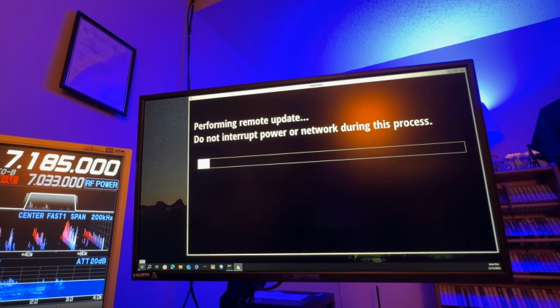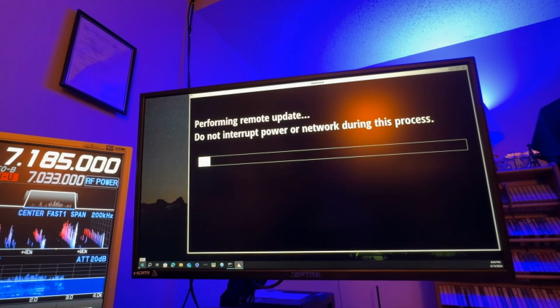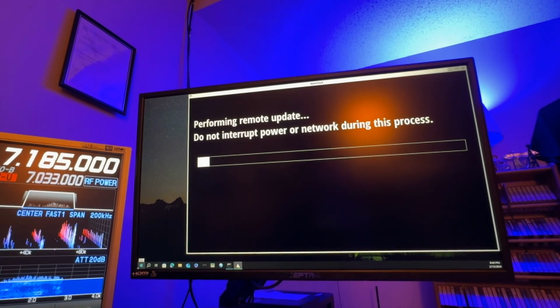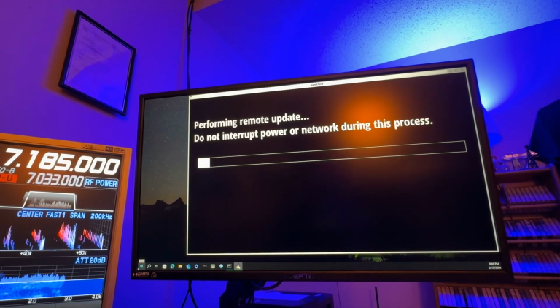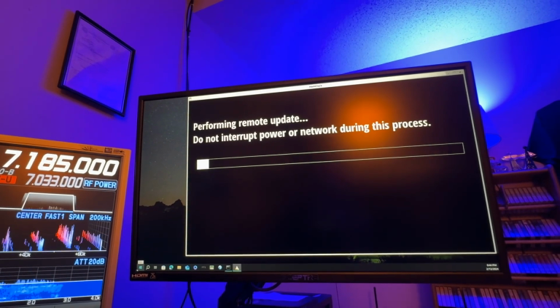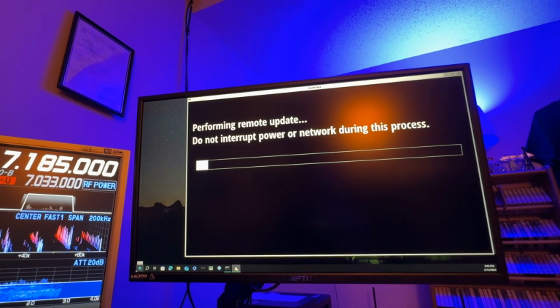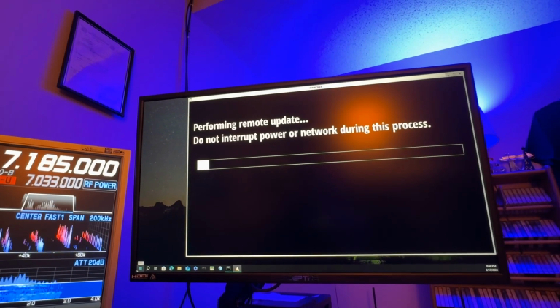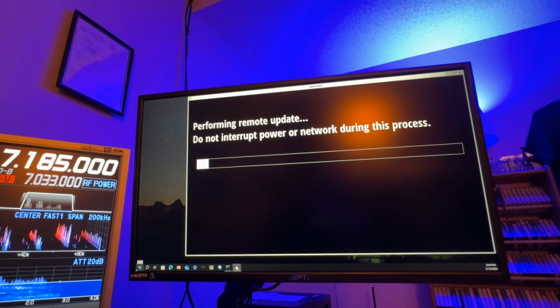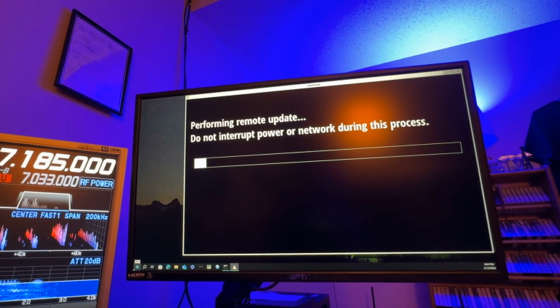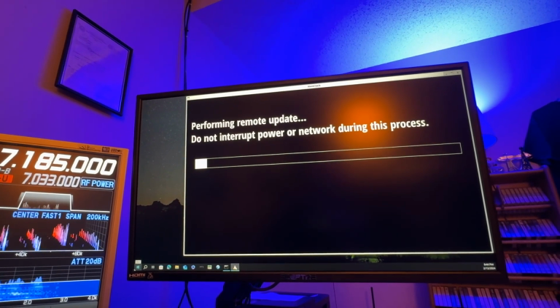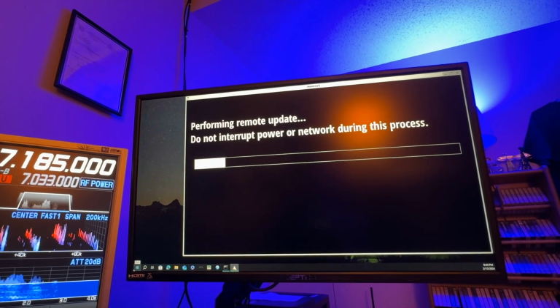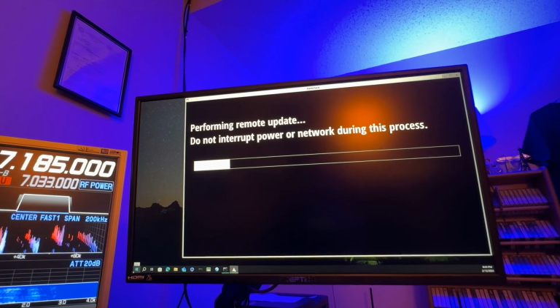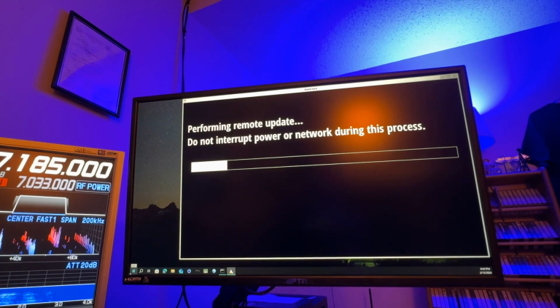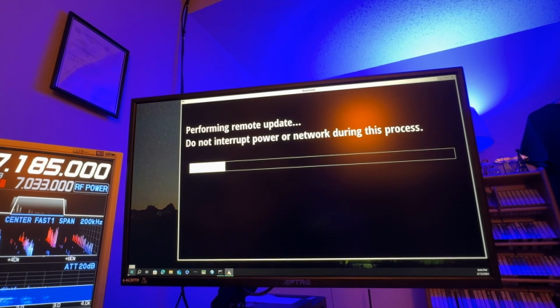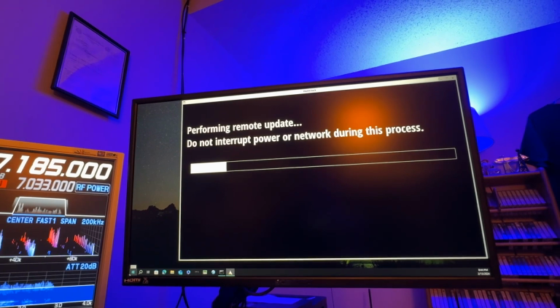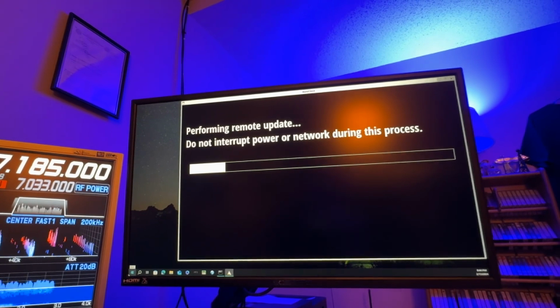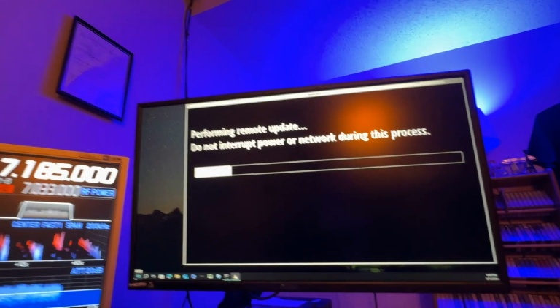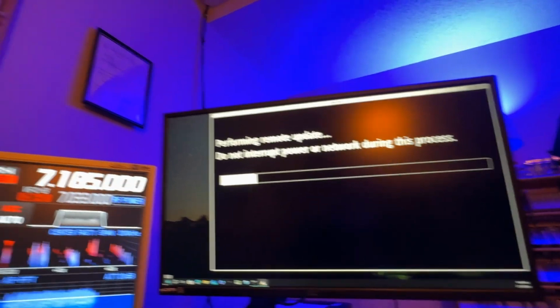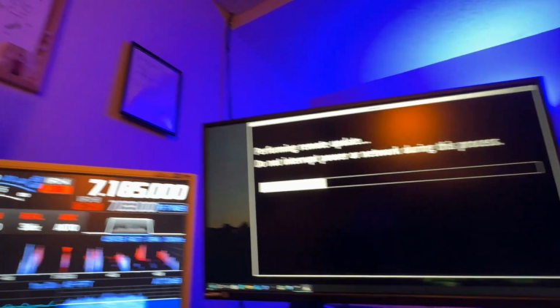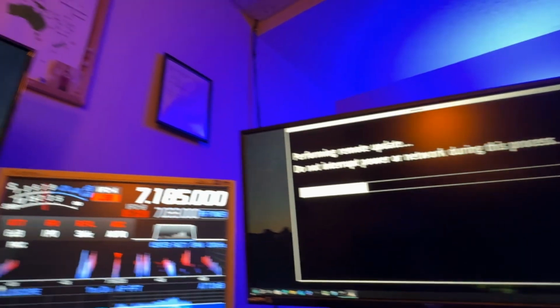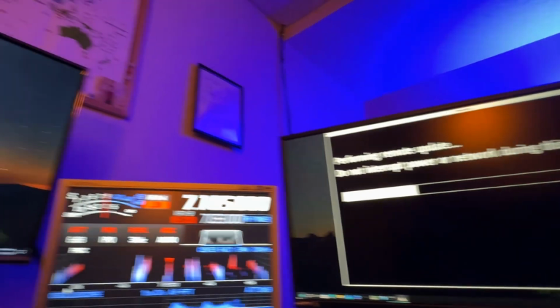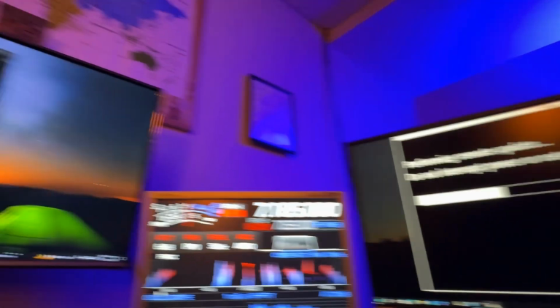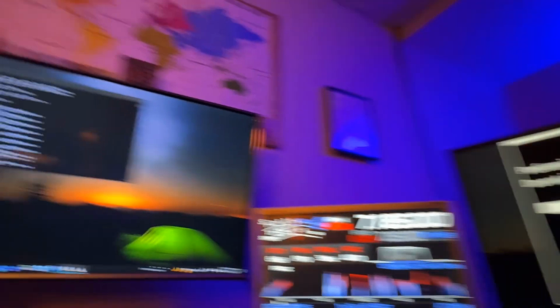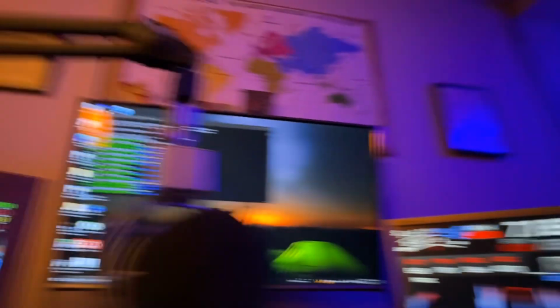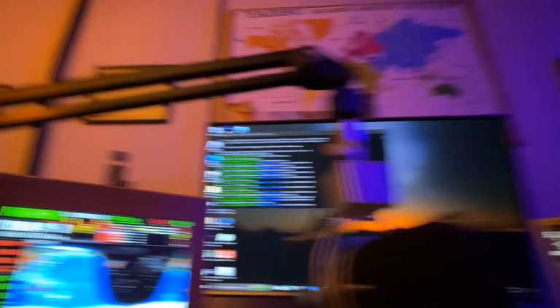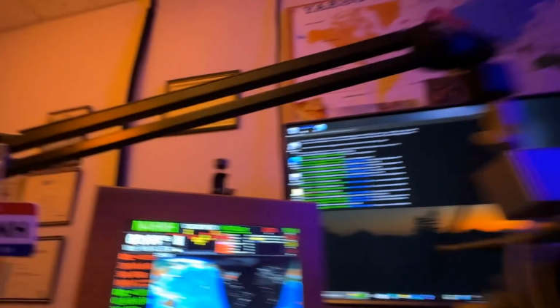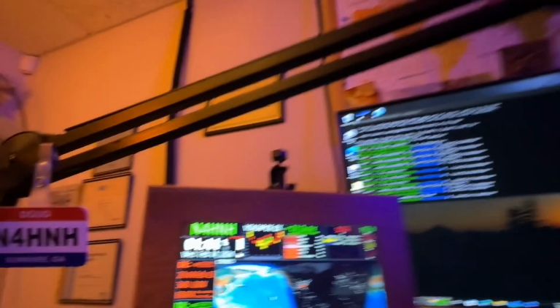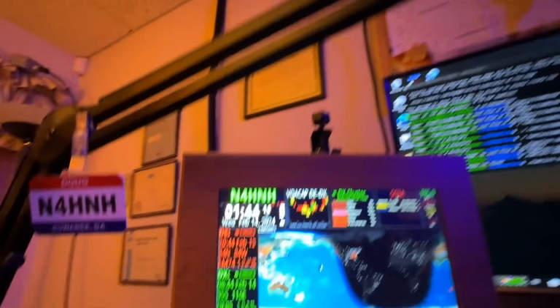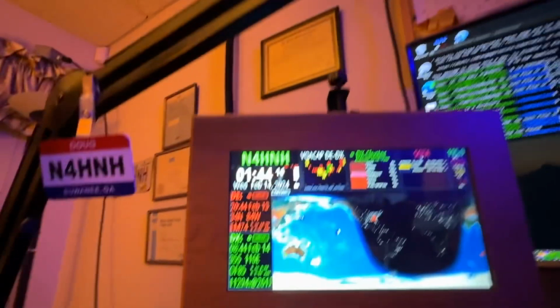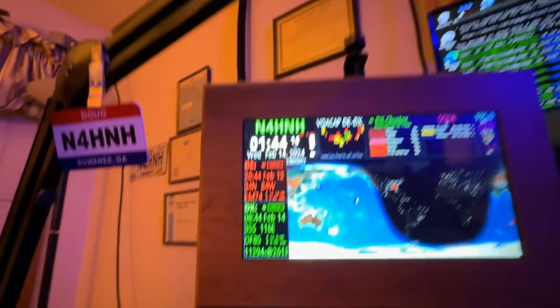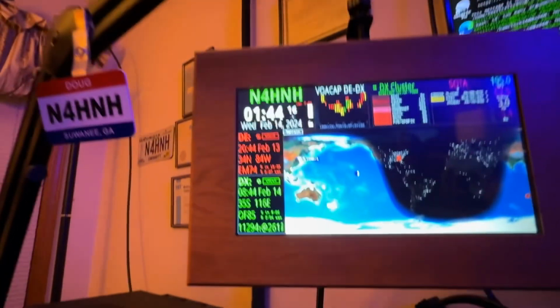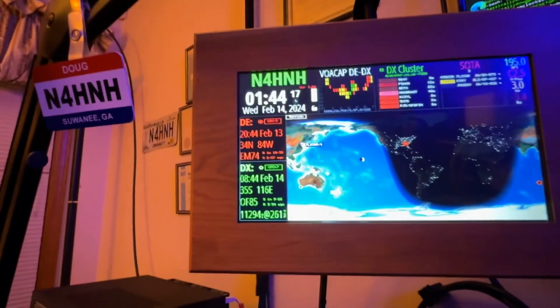It'll tell you don't interrupt it. And while that one works, I'll go back over here to the HF clock.